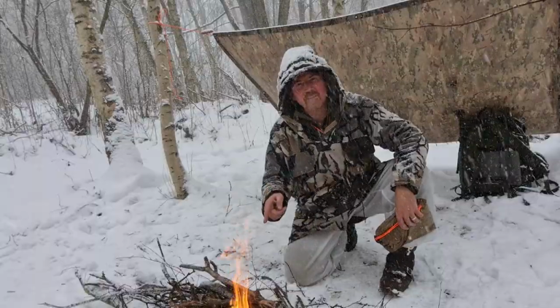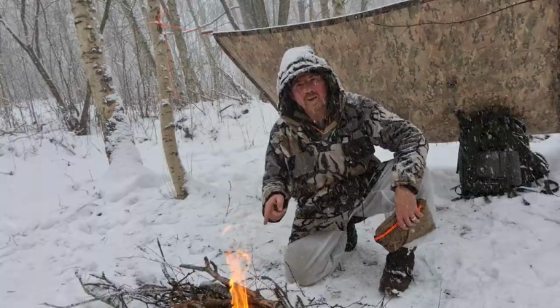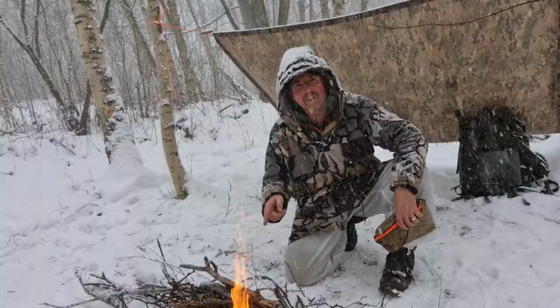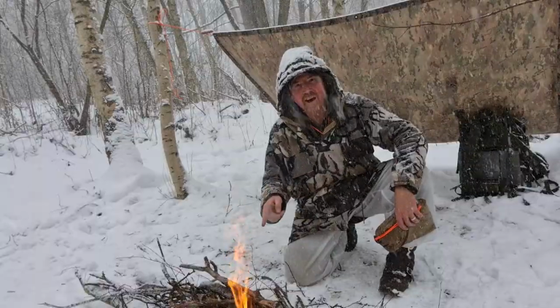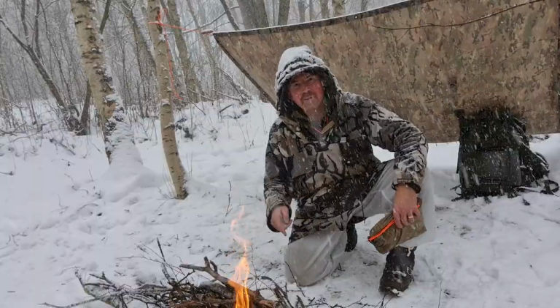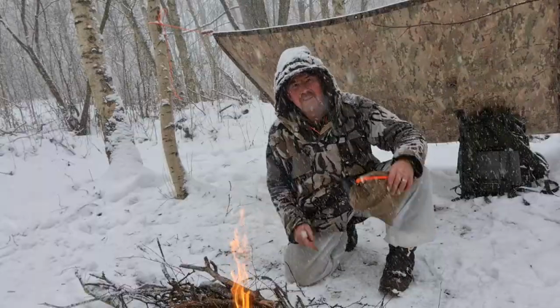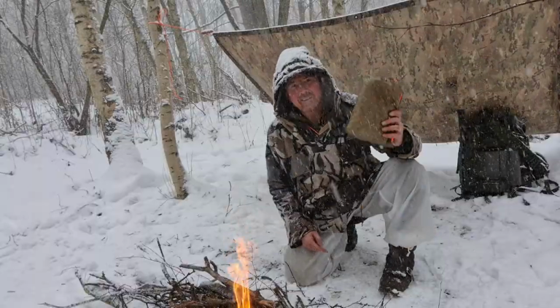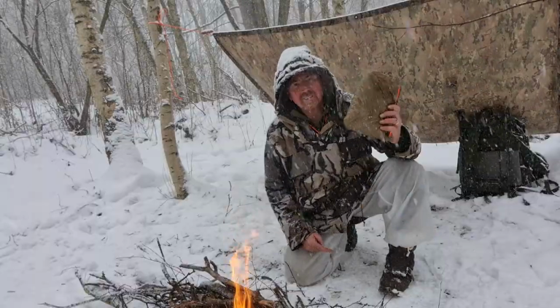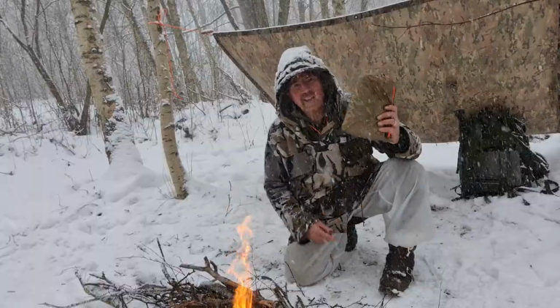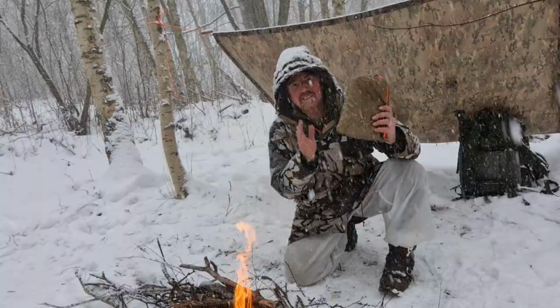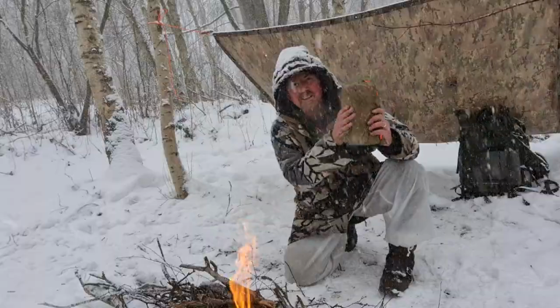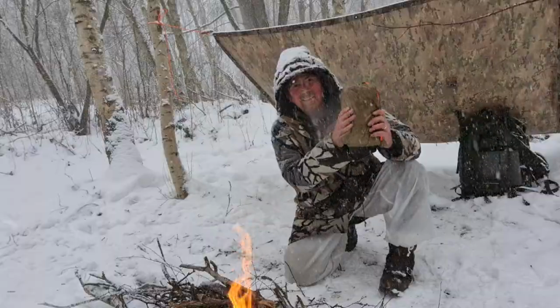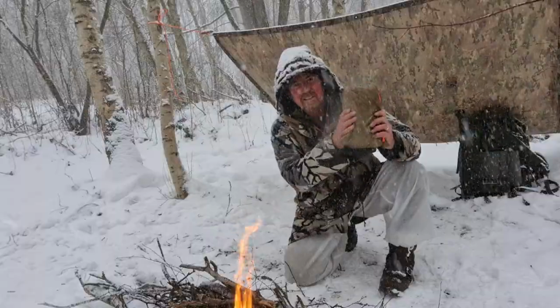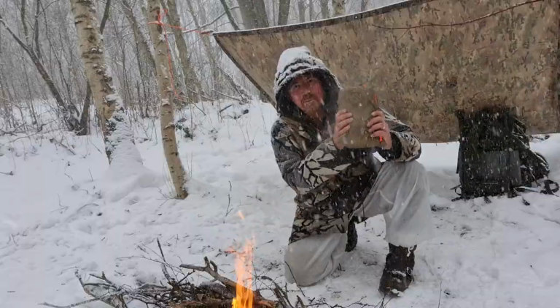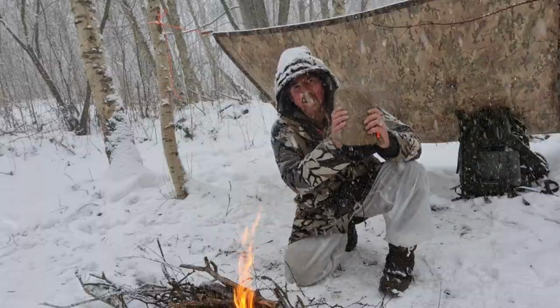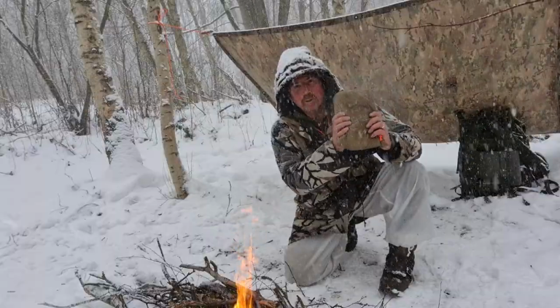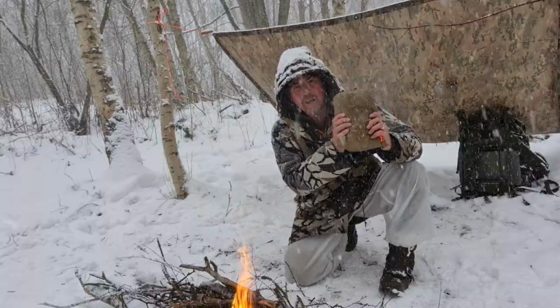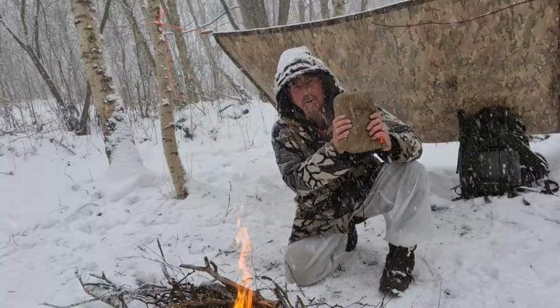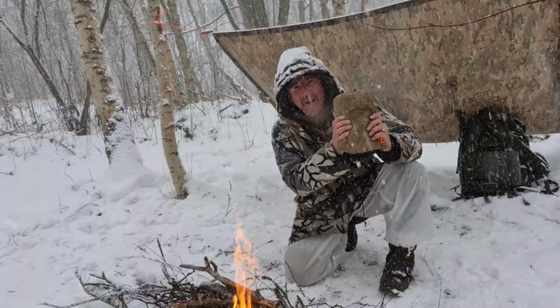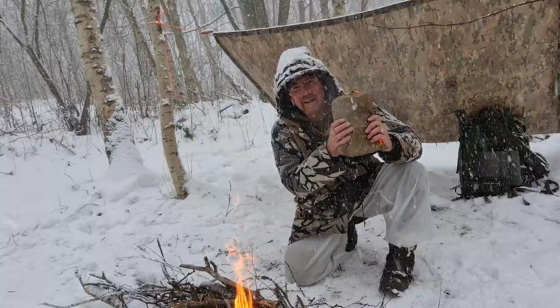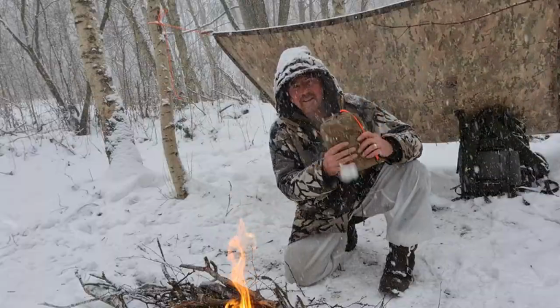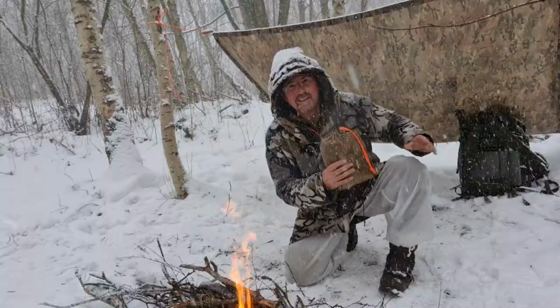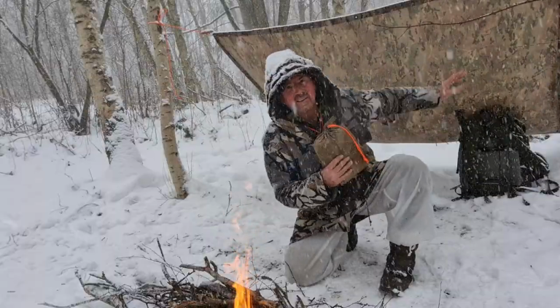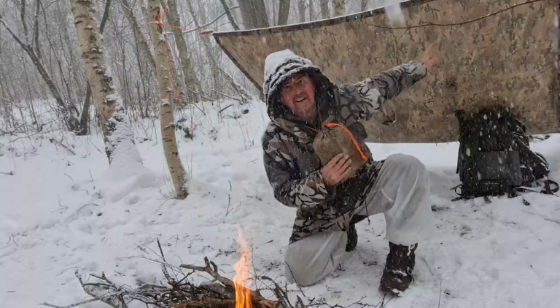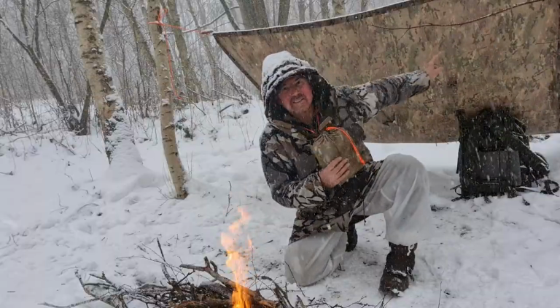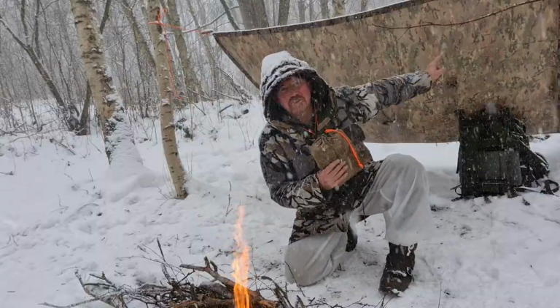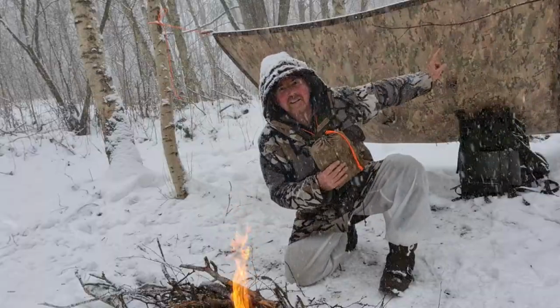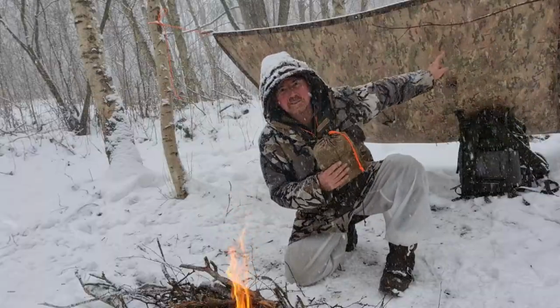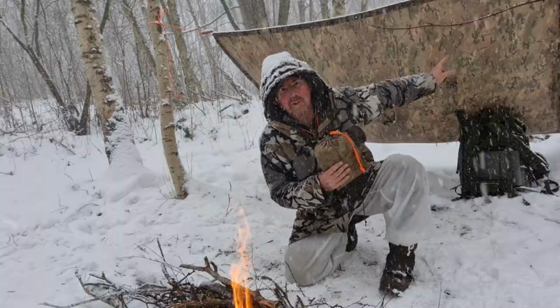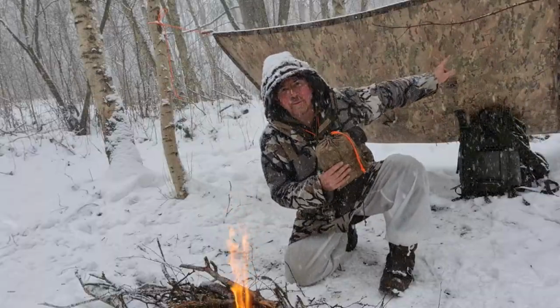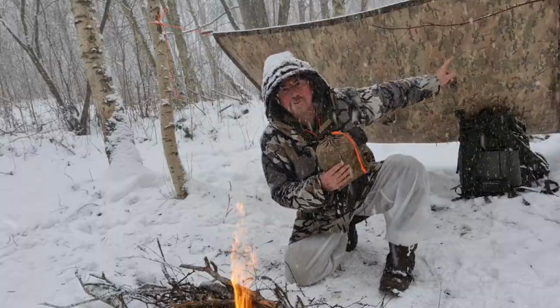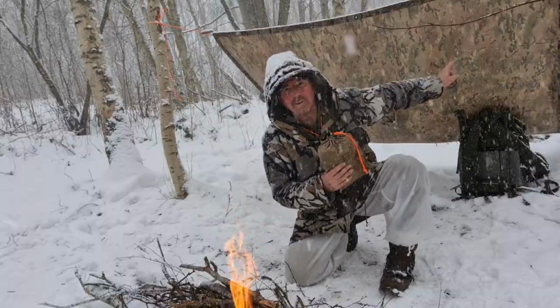With the fire on the go, next I take my little shelter pack and attach it to my poncho.